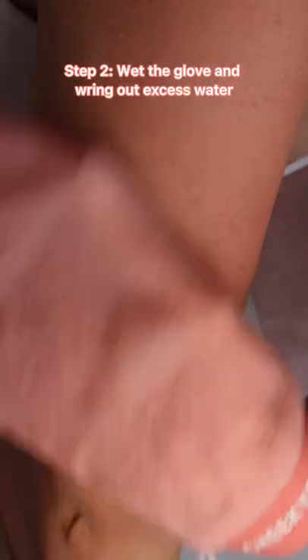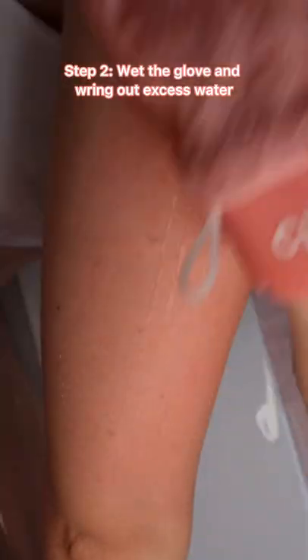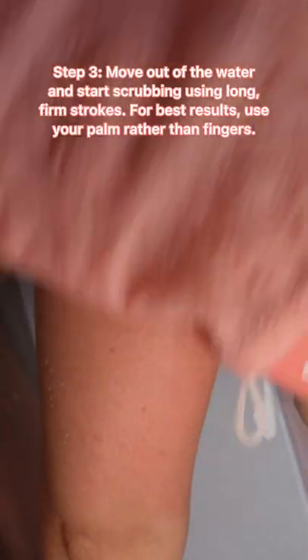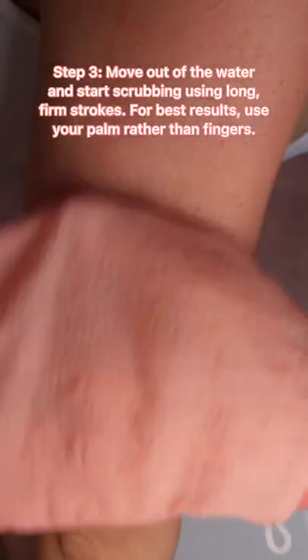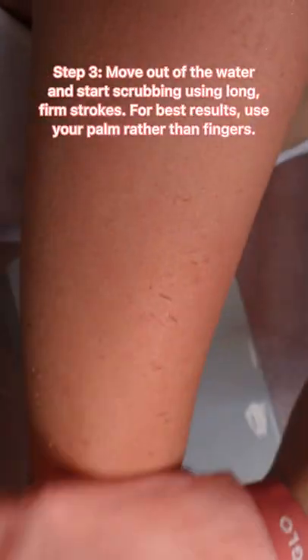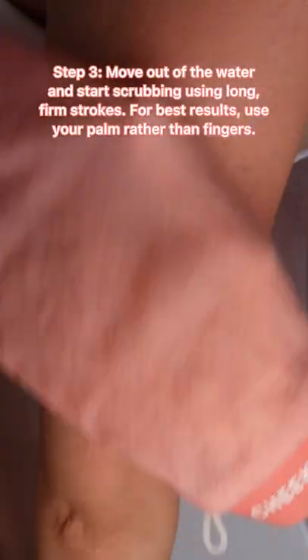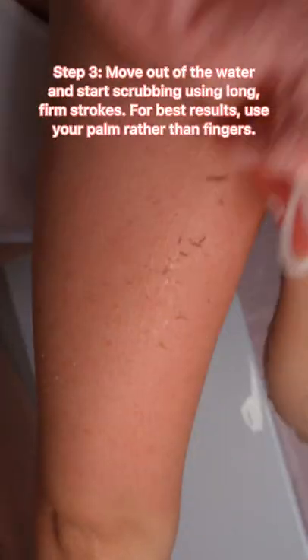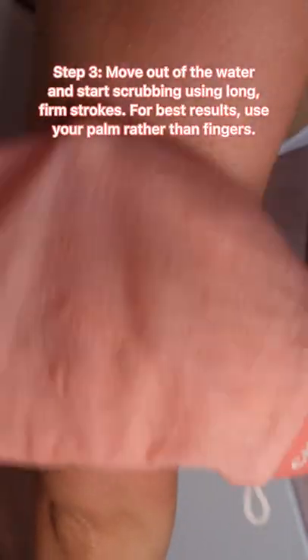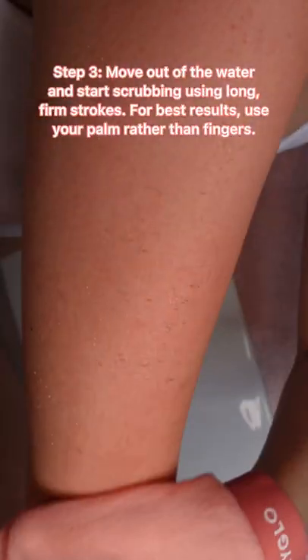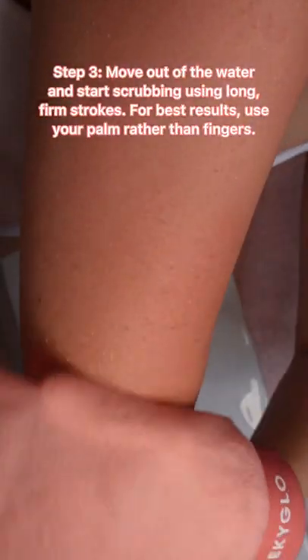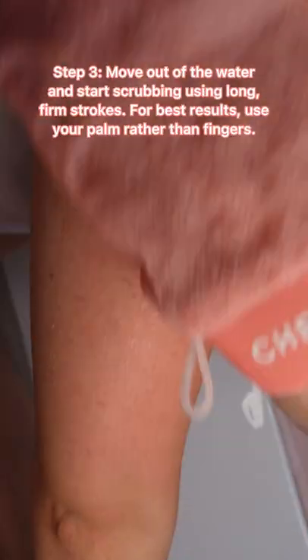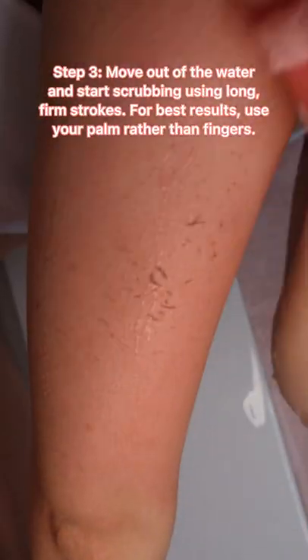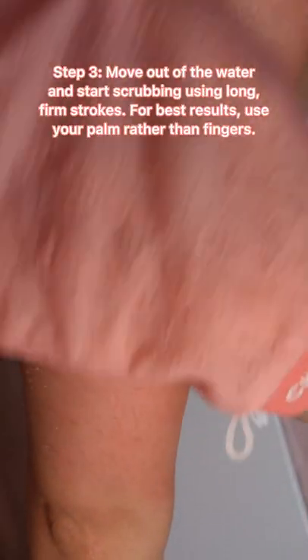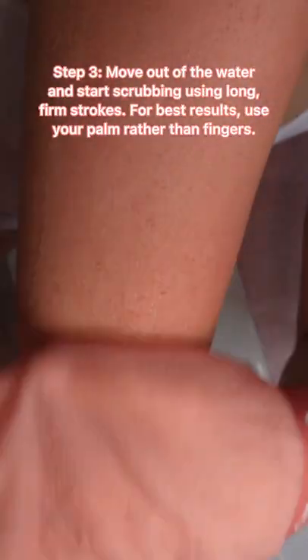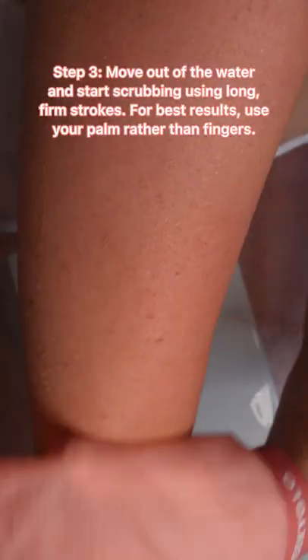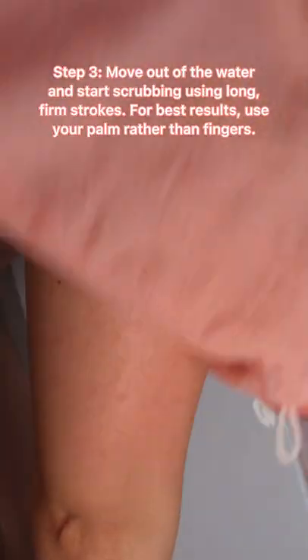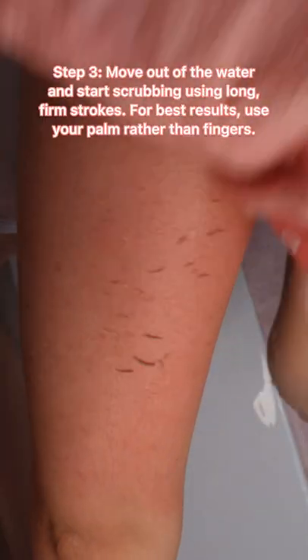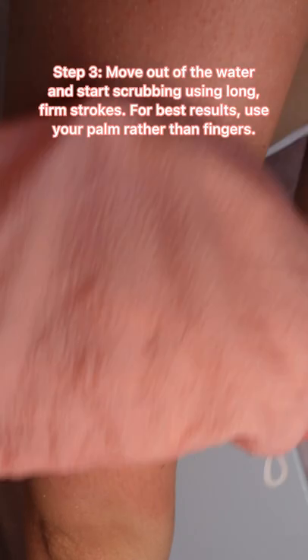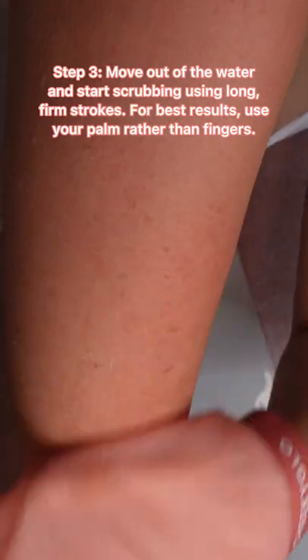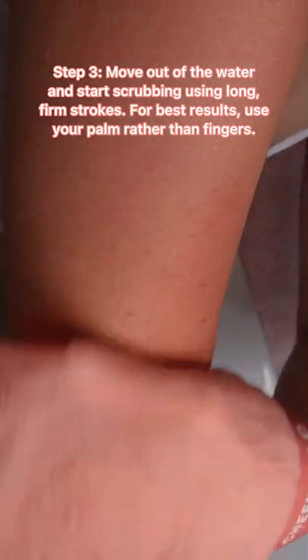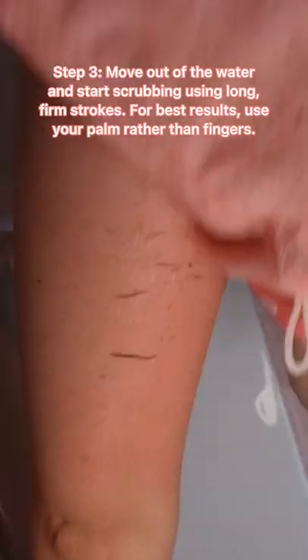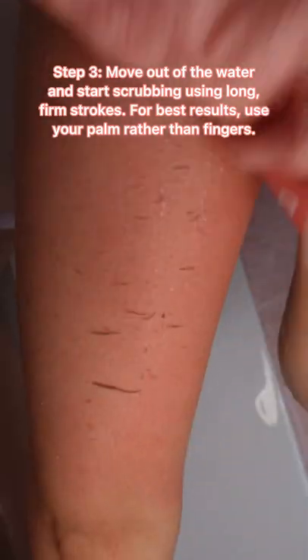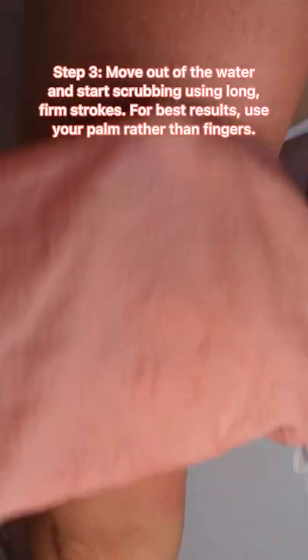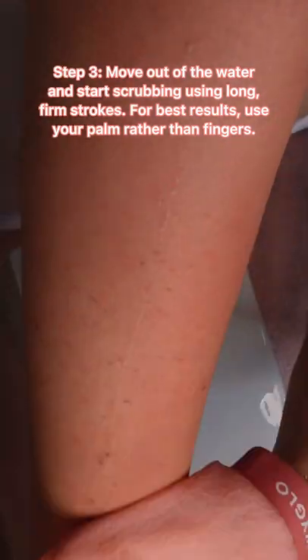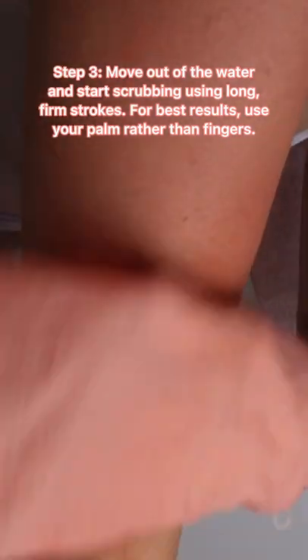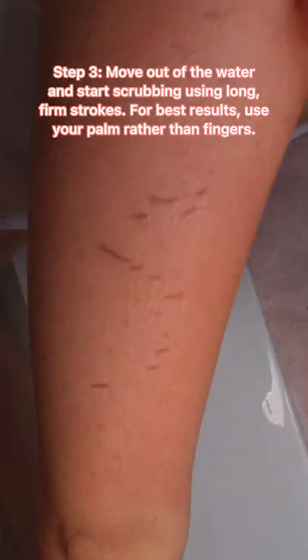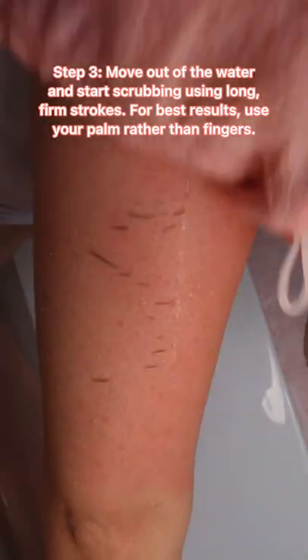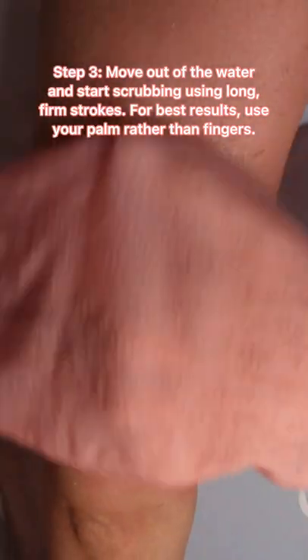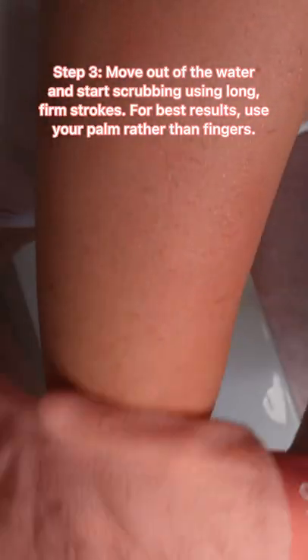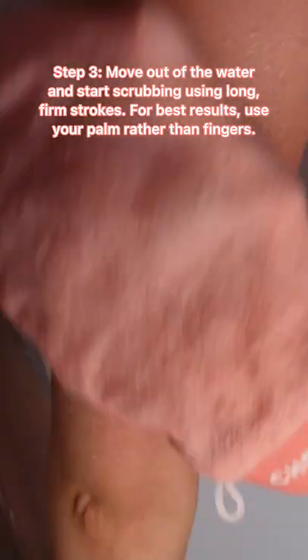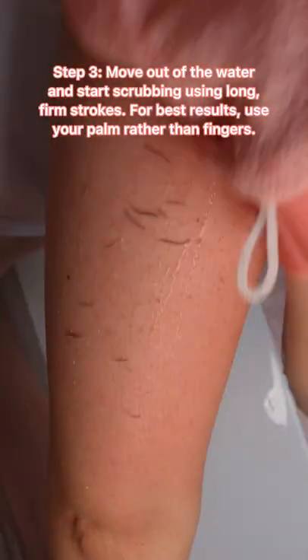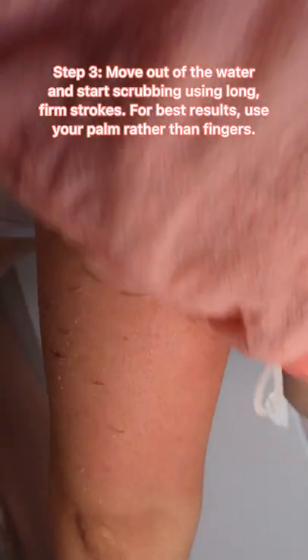Step 3: Move out of the water and start scrubbing using long, firm strokes. For best results, use your palm rather than your fingers.